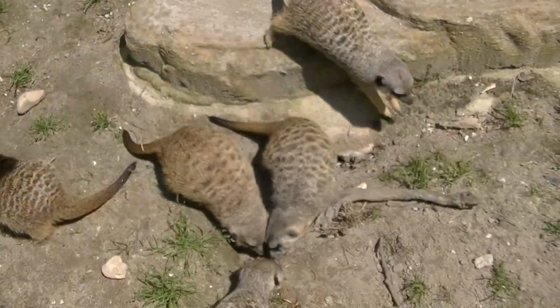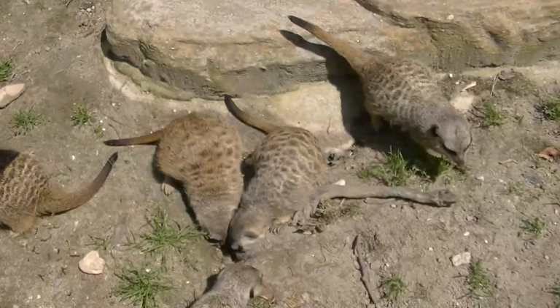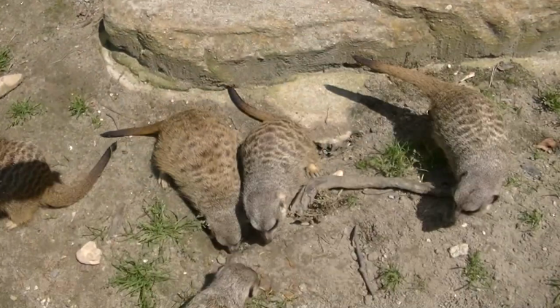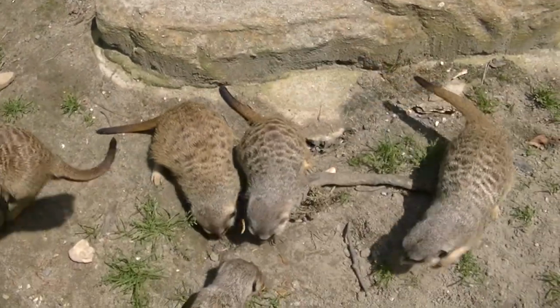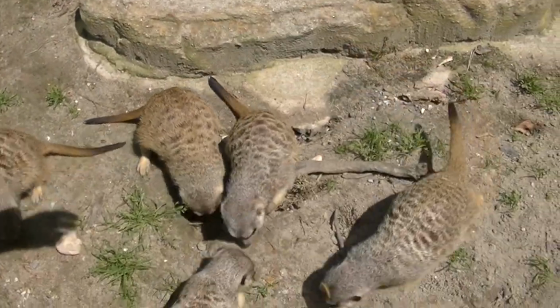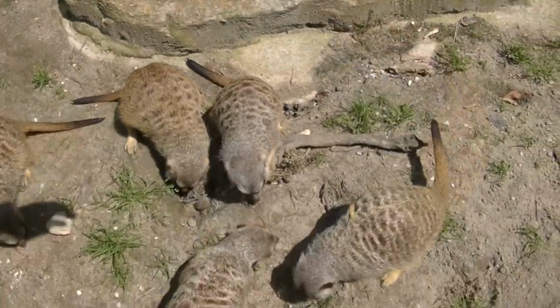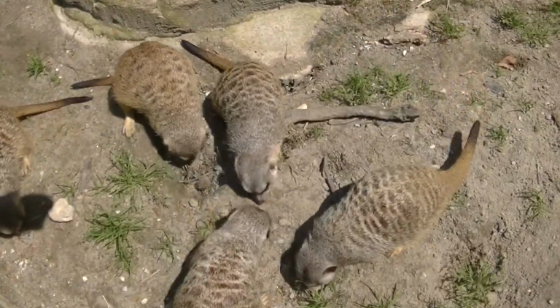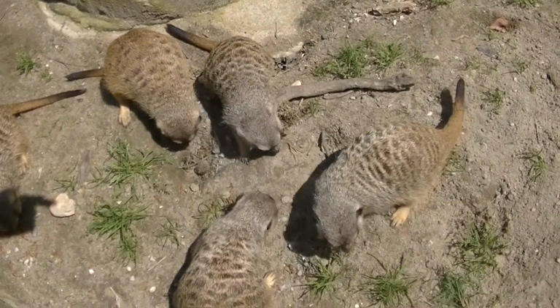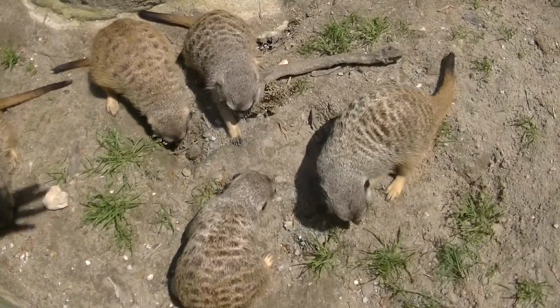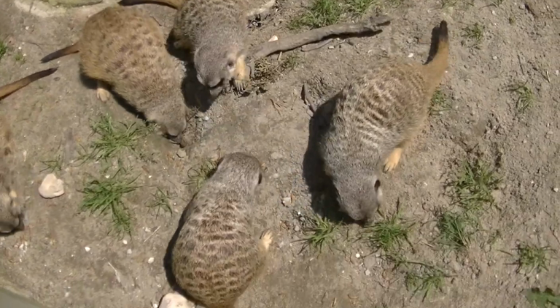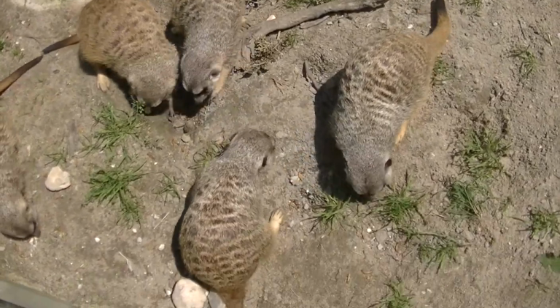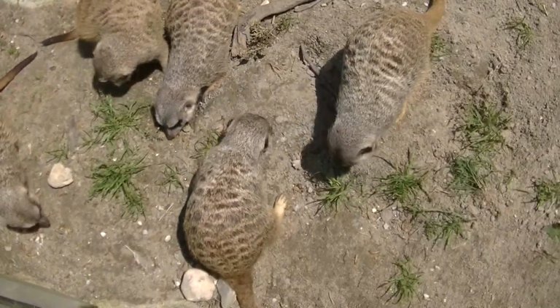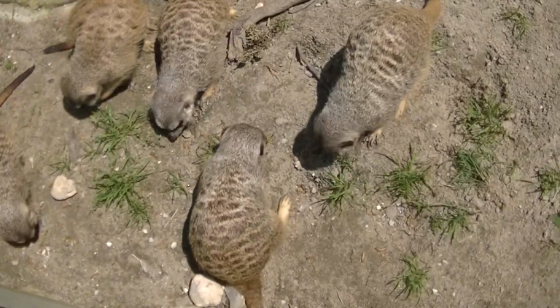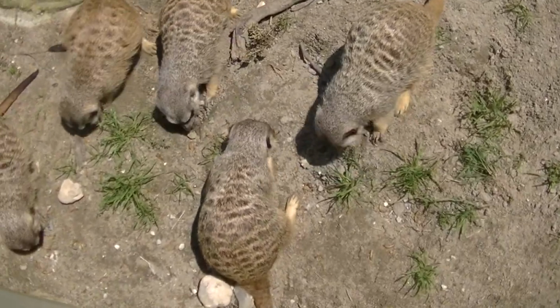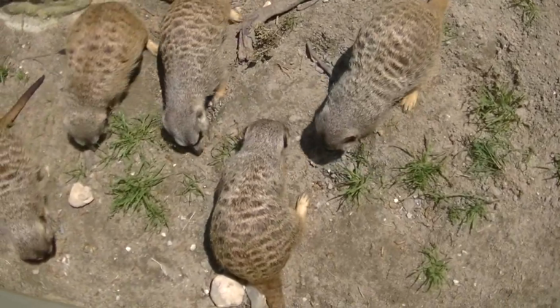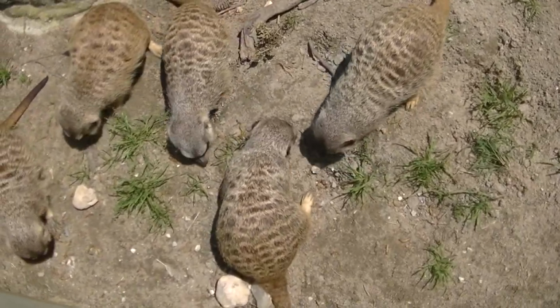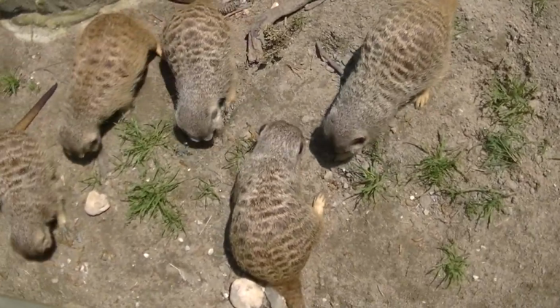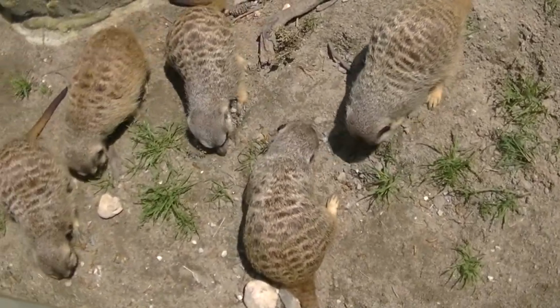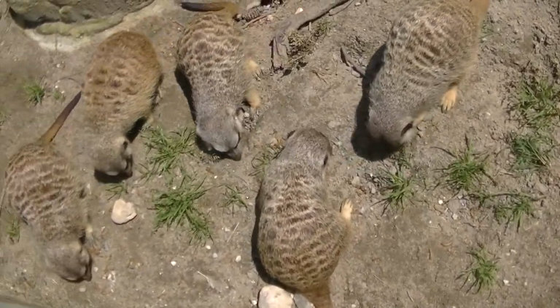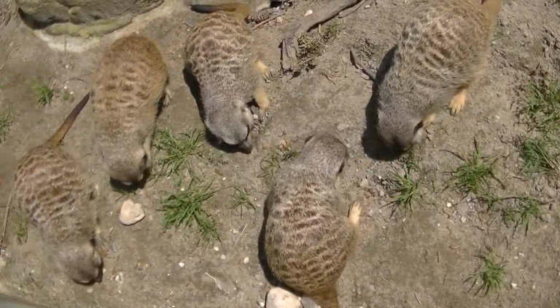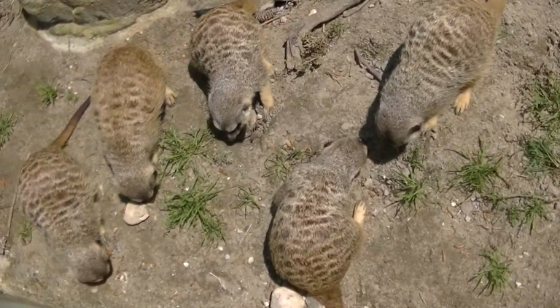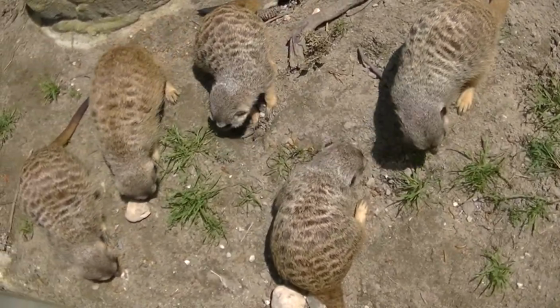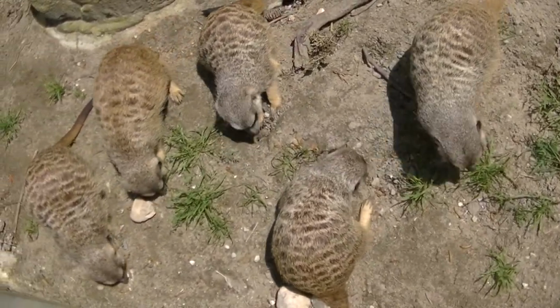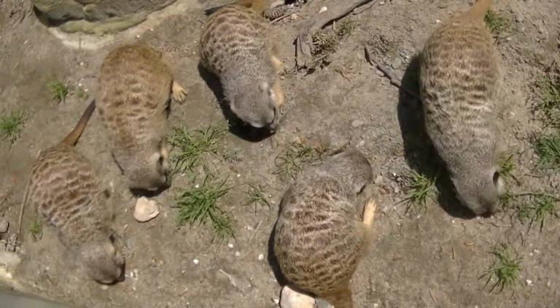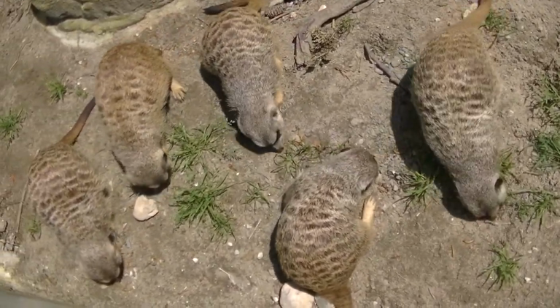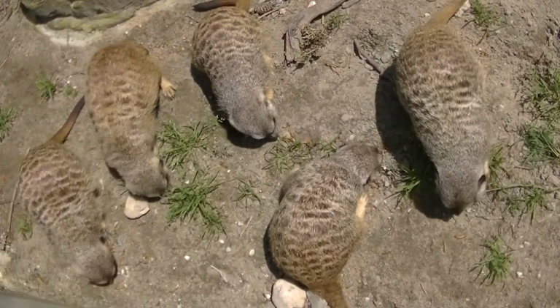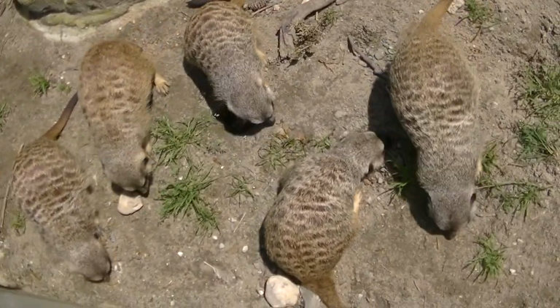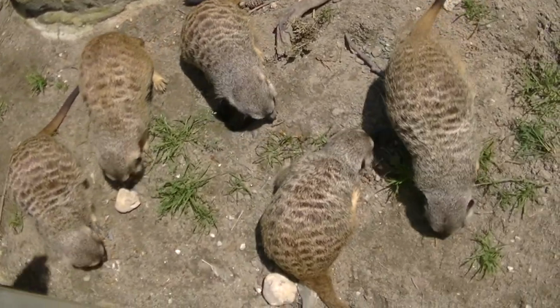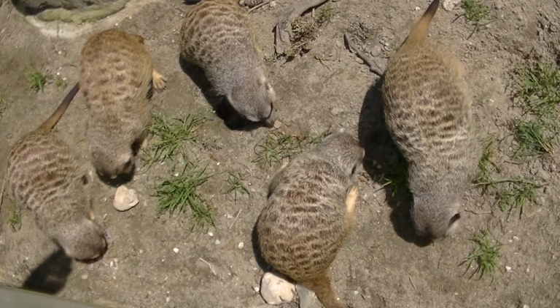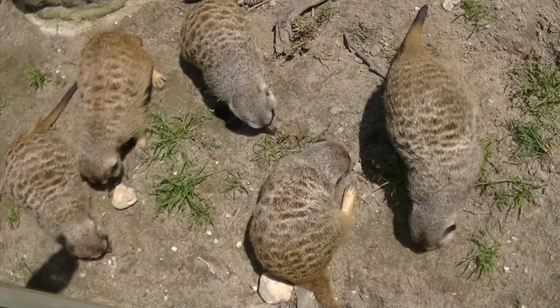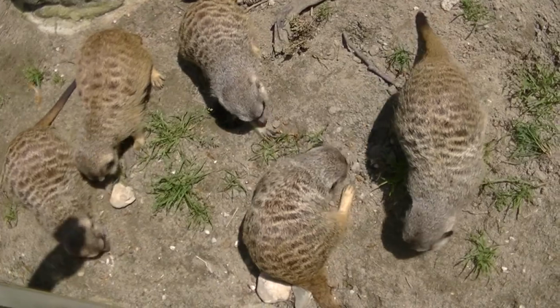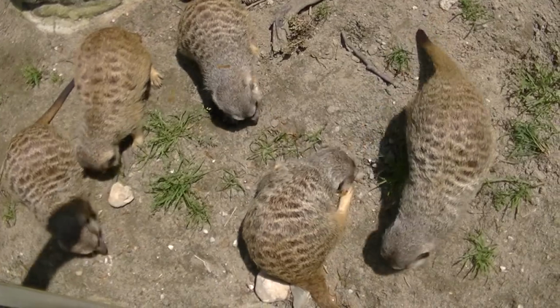Sie dienen den Erdmännchen als Futter. Und die, wenn wir genau hinhören, die grunzen ganz ordentlich beim Essen.